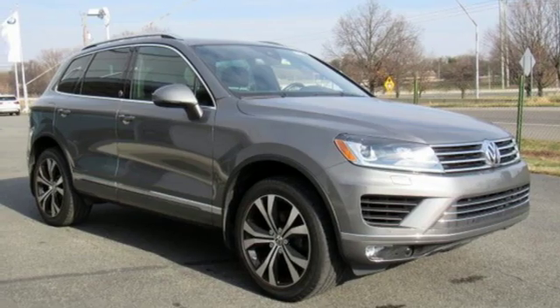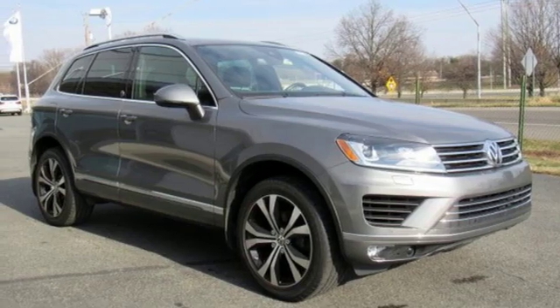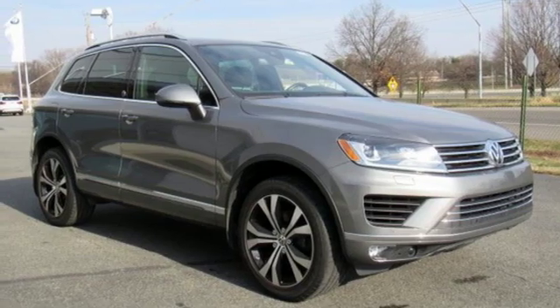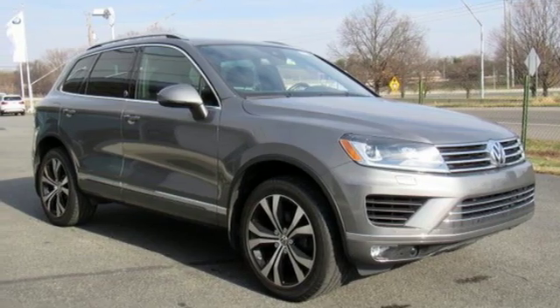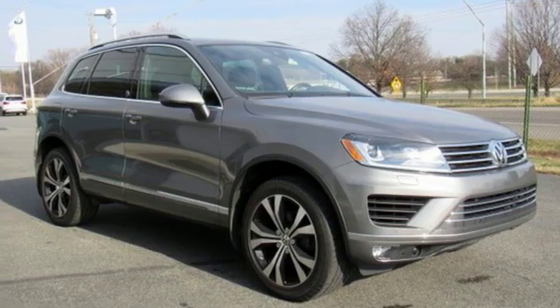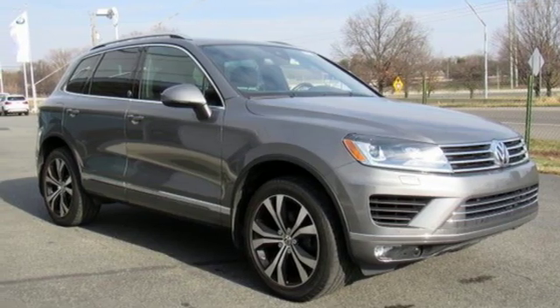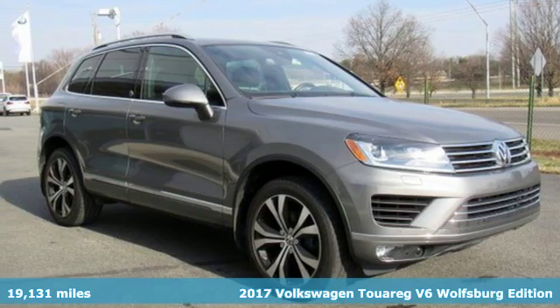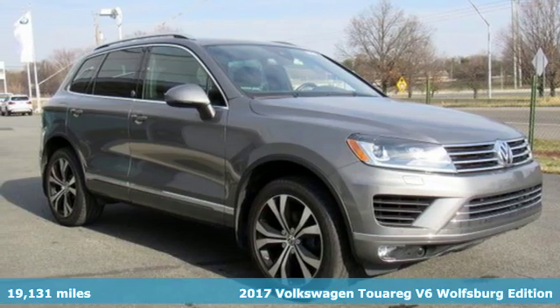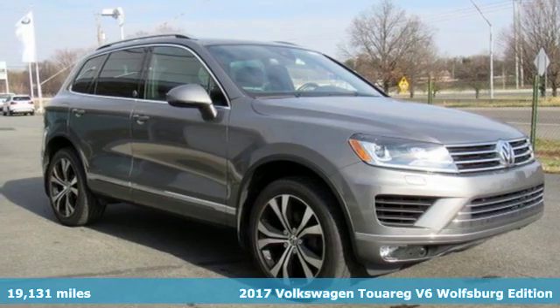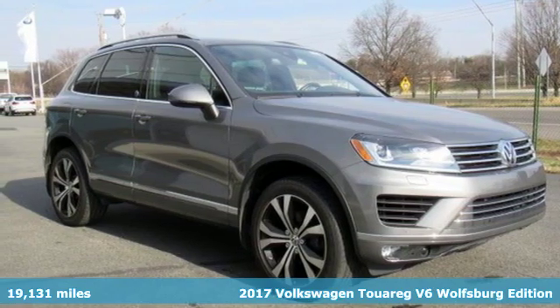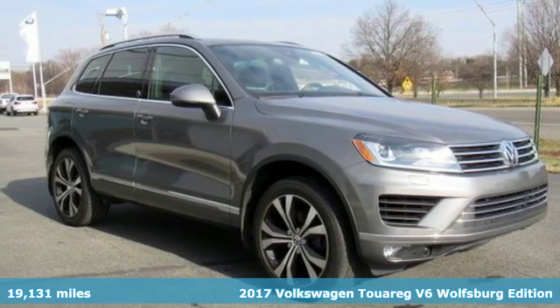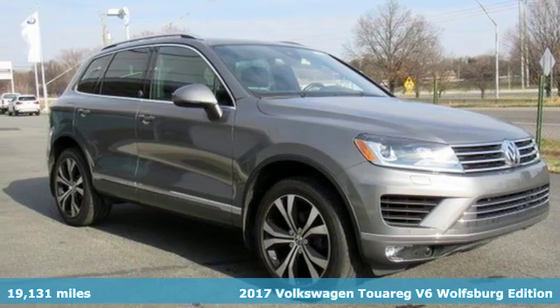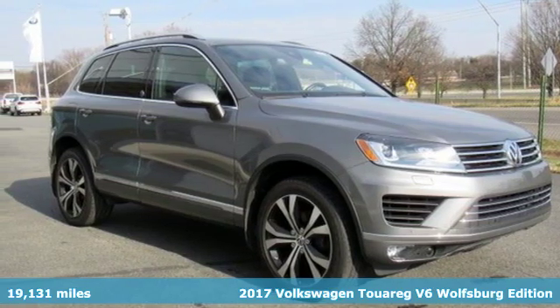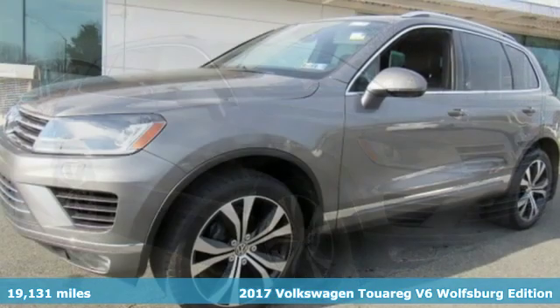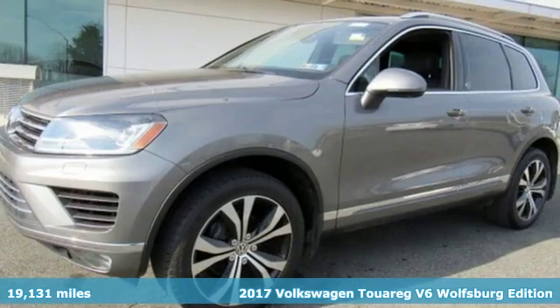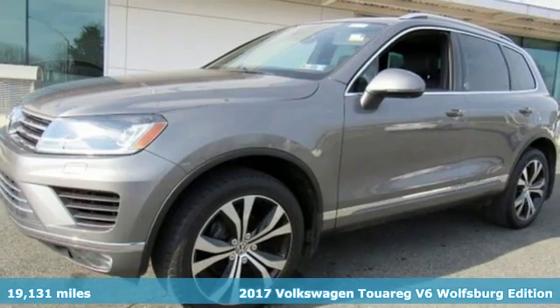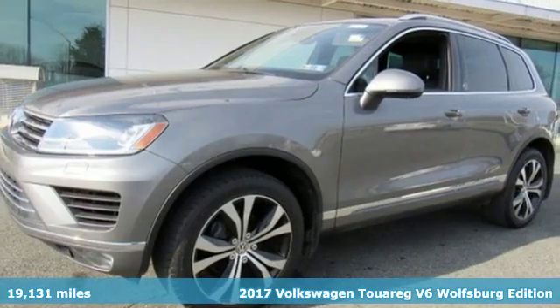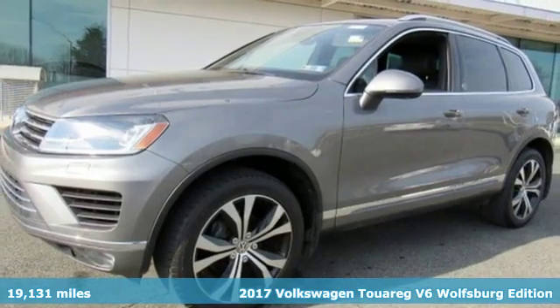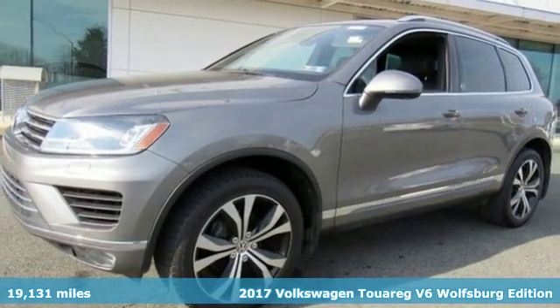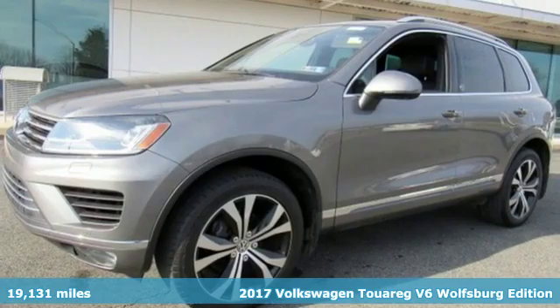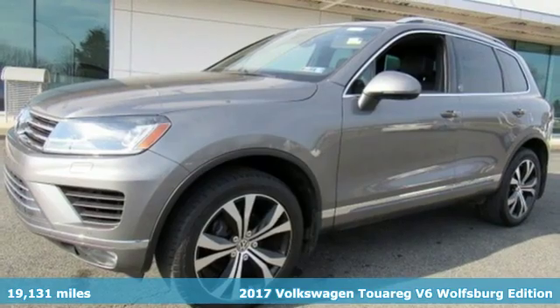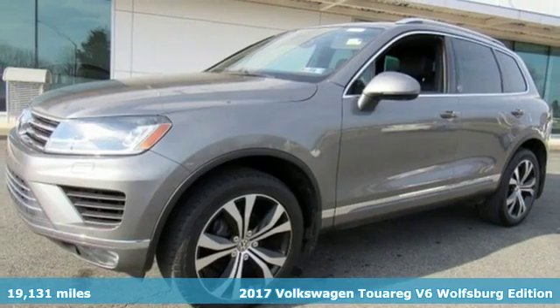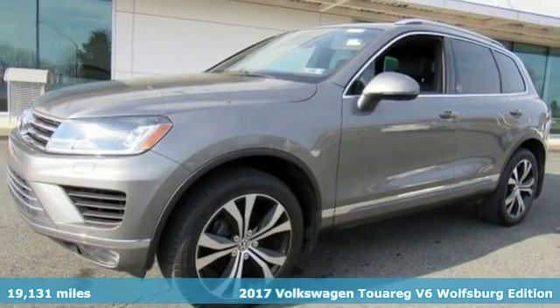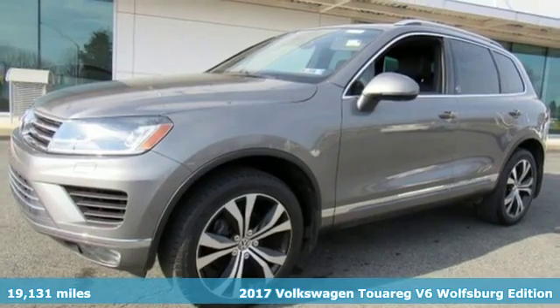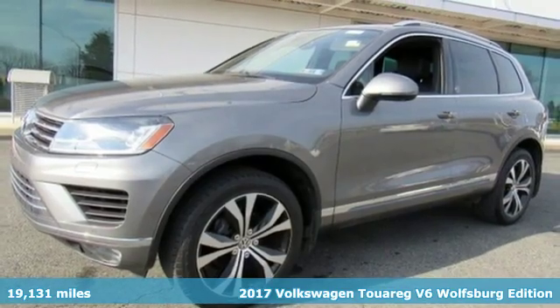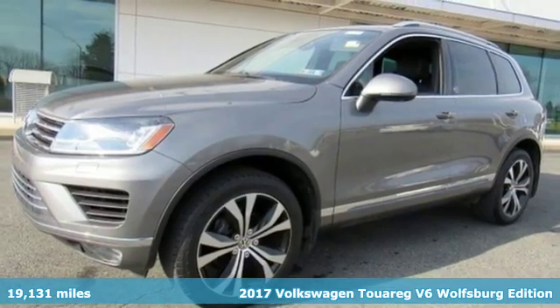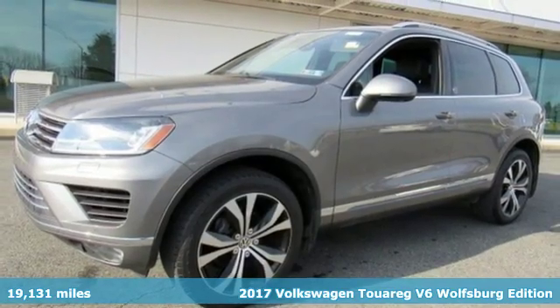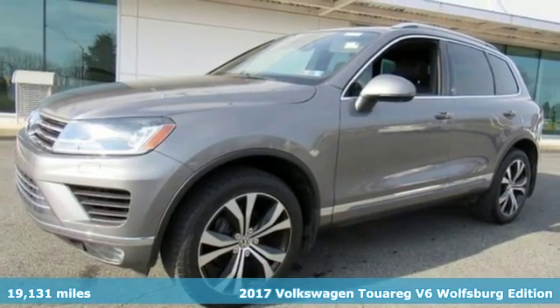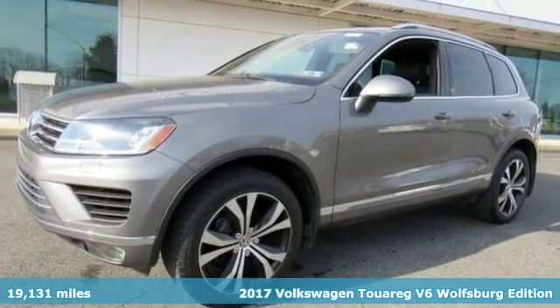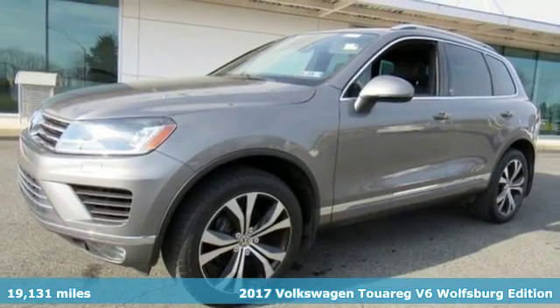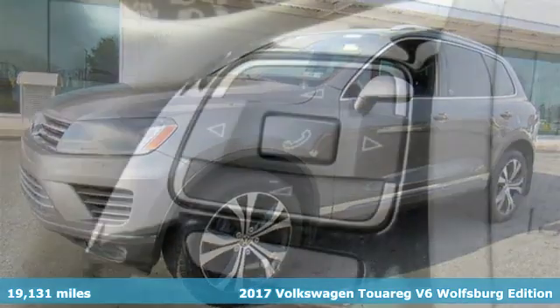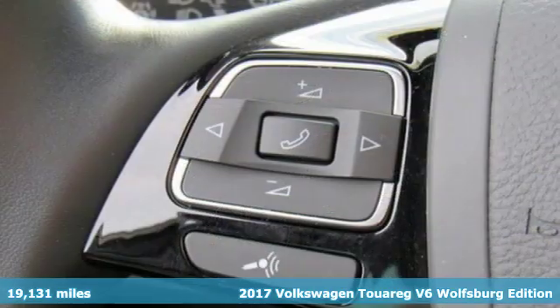Here's a 2017 Volkswagen Touring. Volkswagen — performance you'd expect with the precision of German engineering.